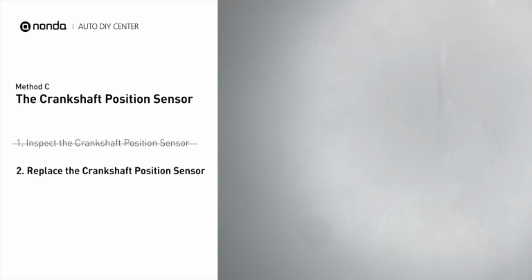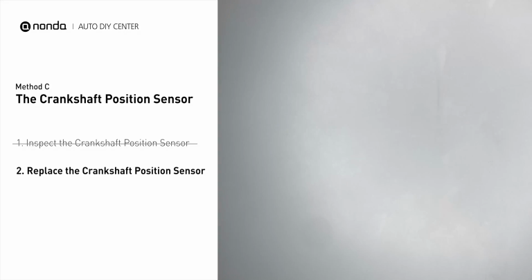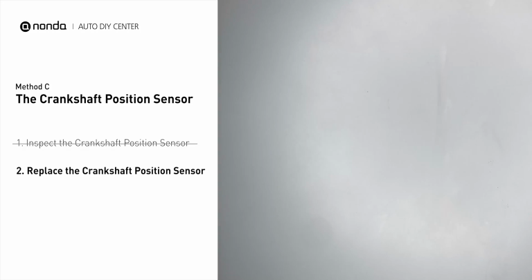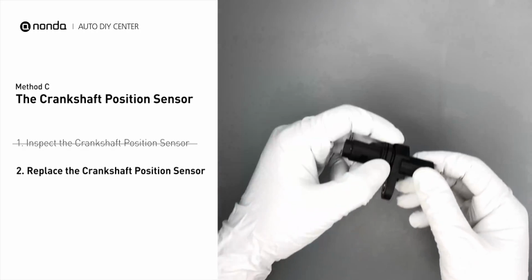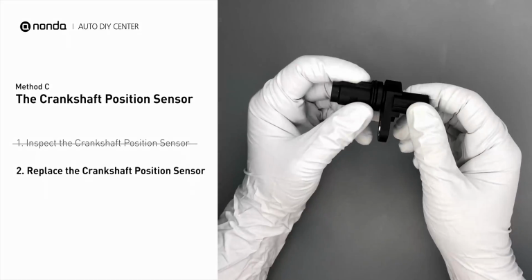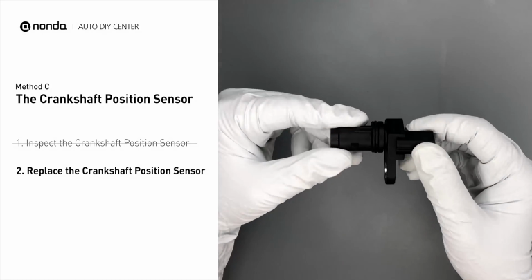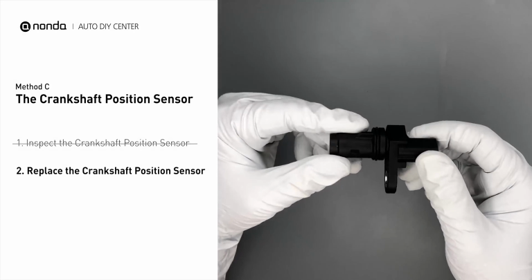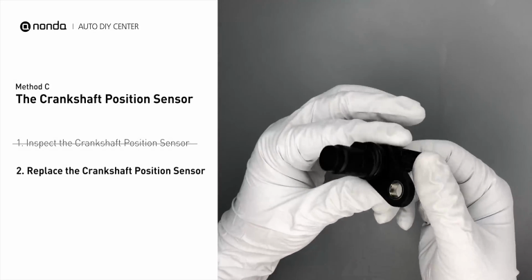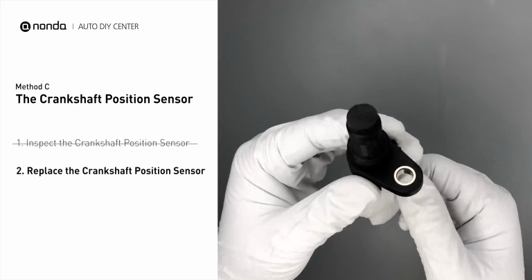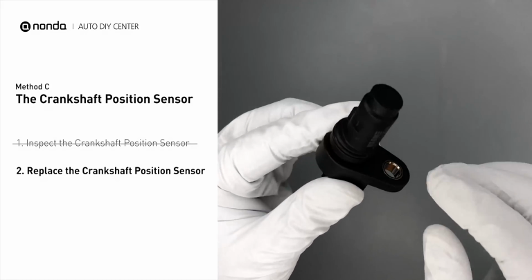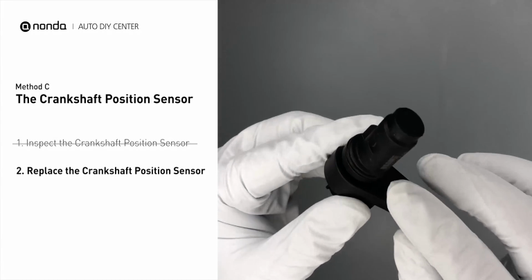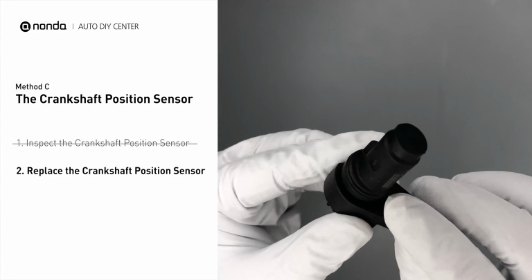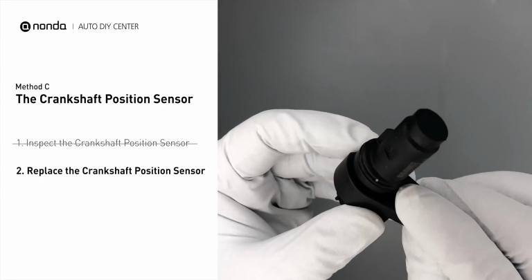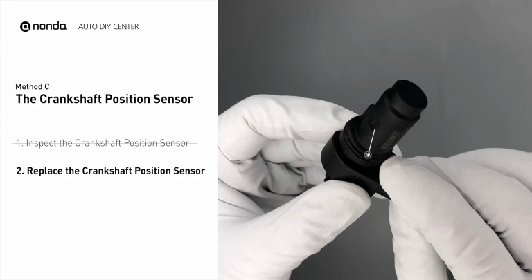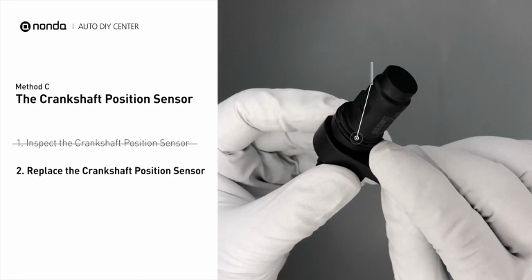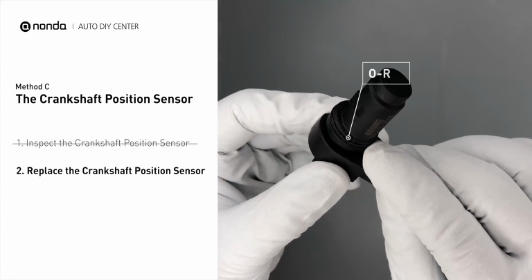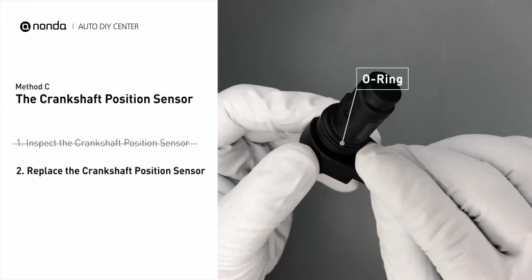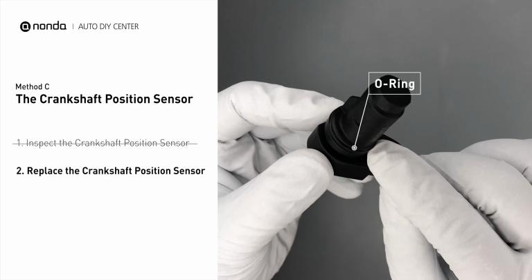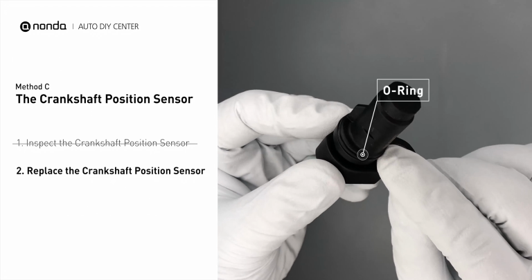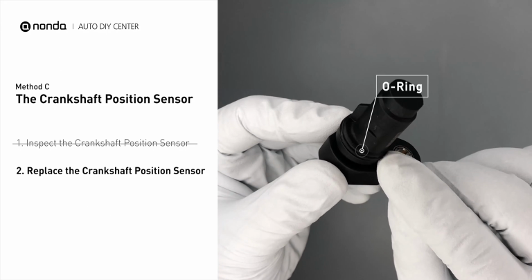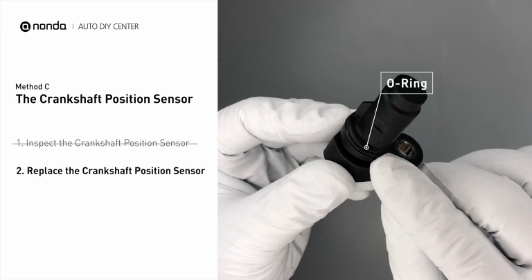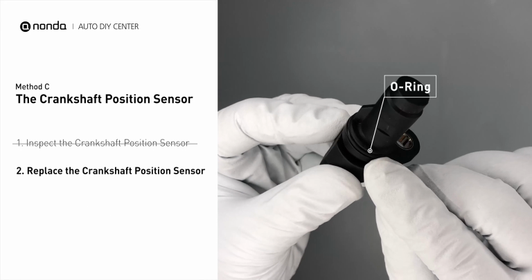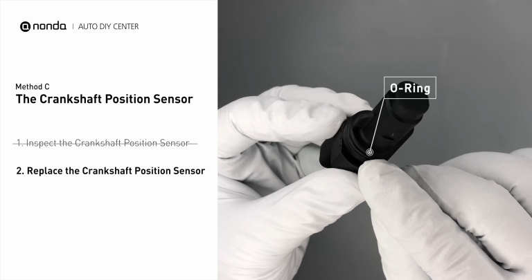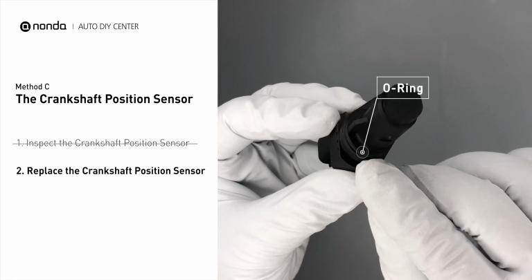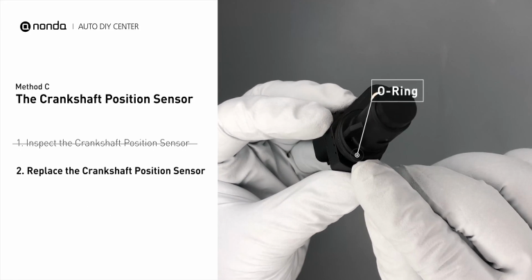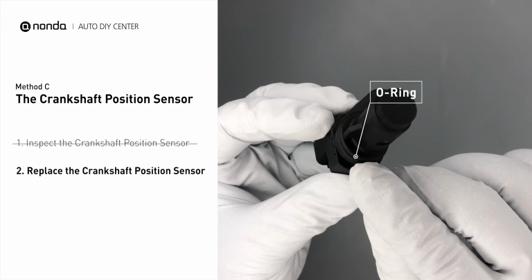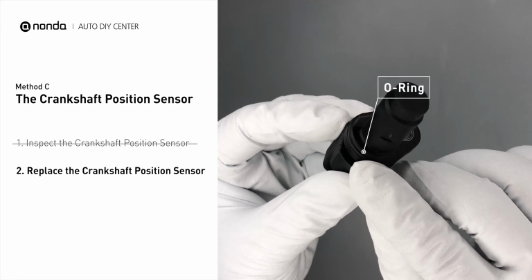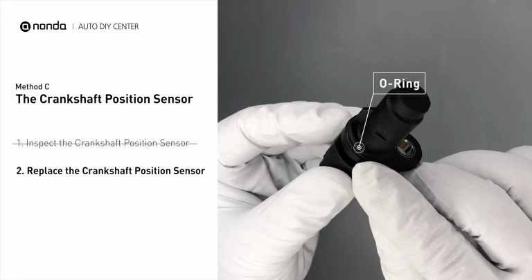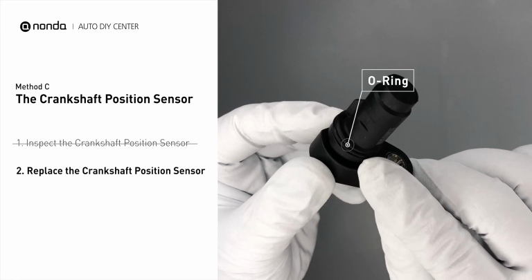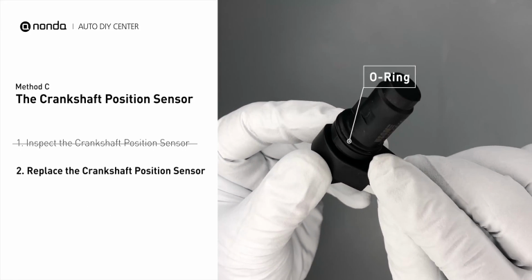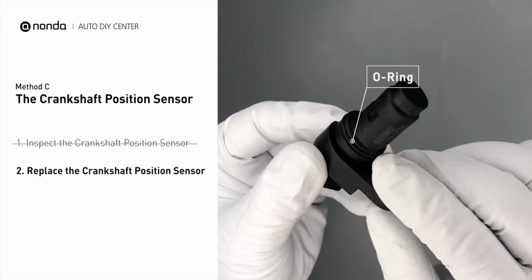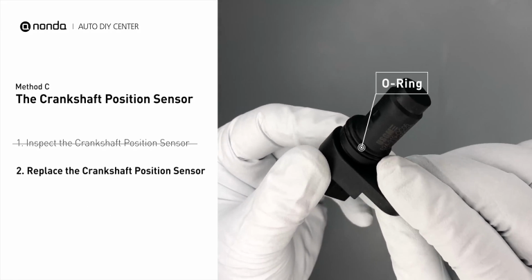Check to make sure the O-ring from the sensor hasn't fallen into its hole. Then replace it with a new camshaft position sensor.